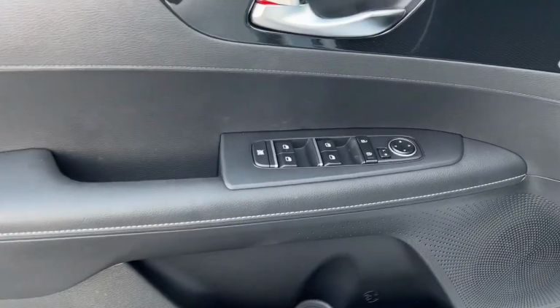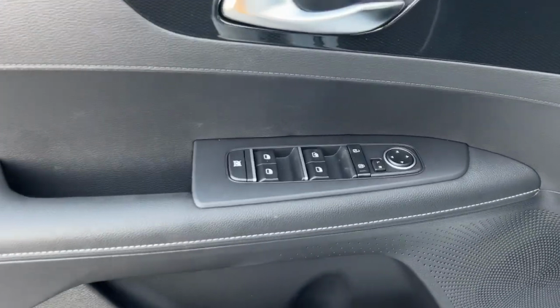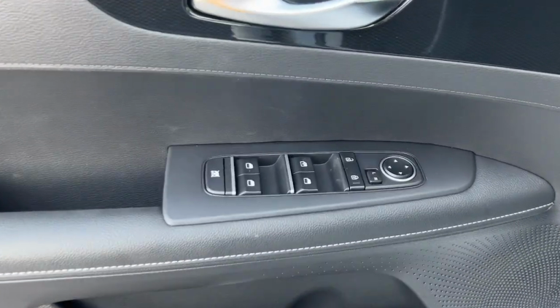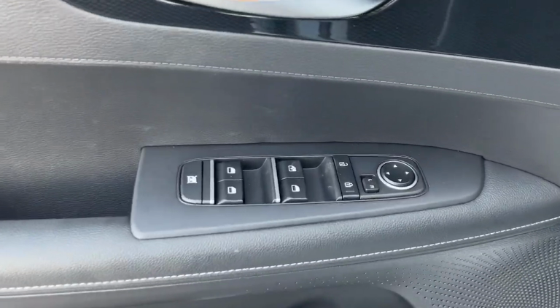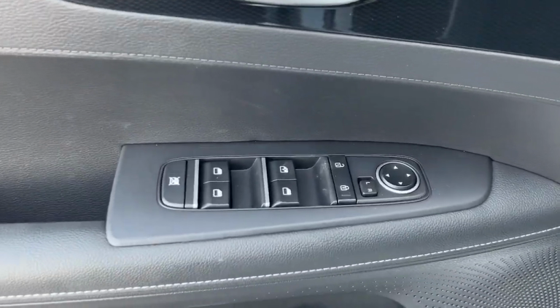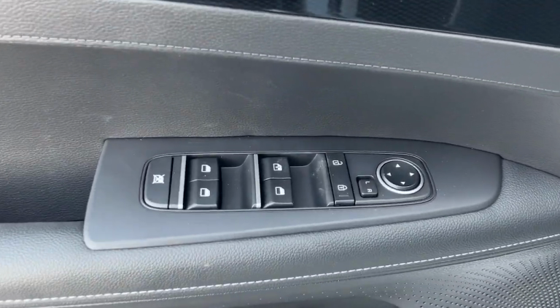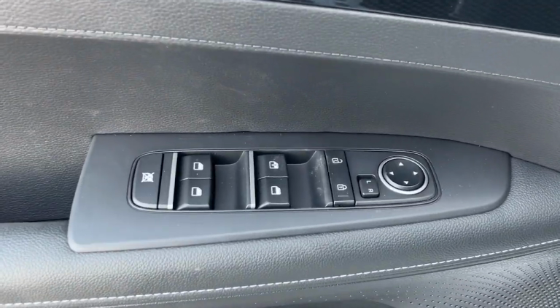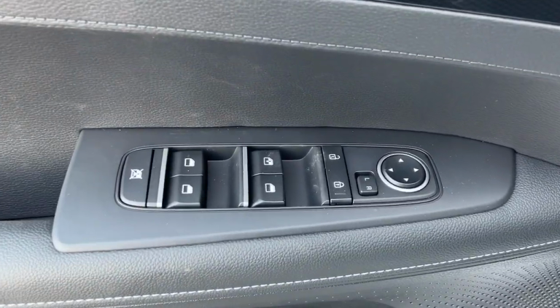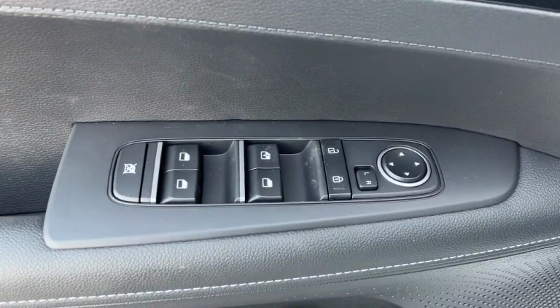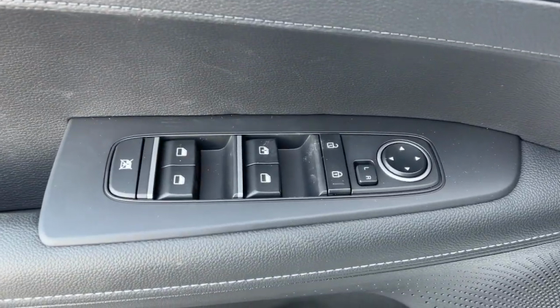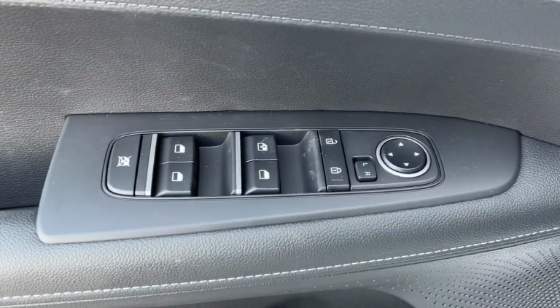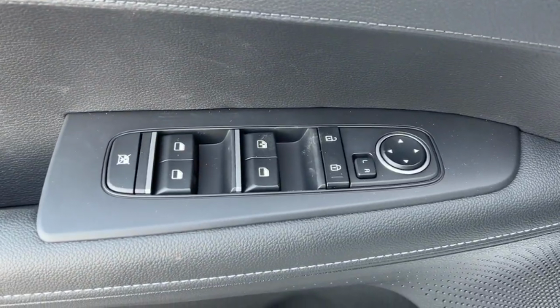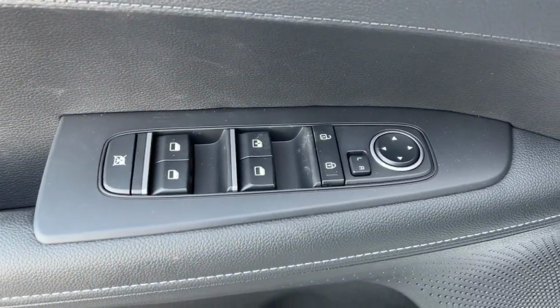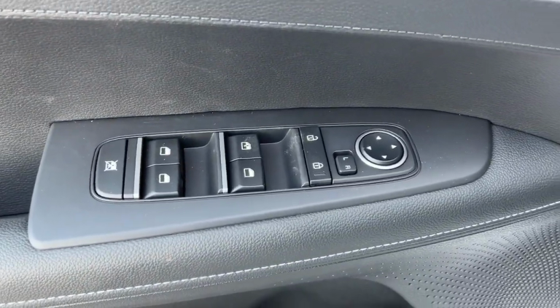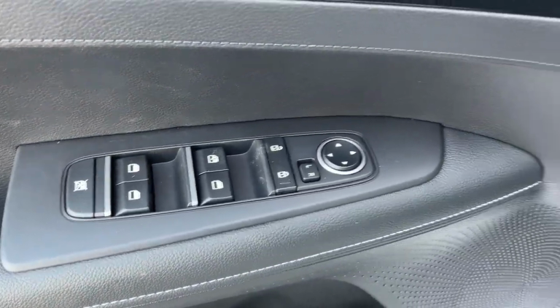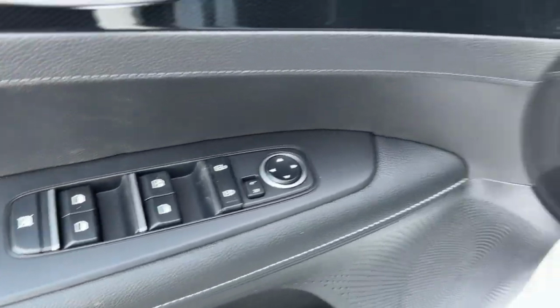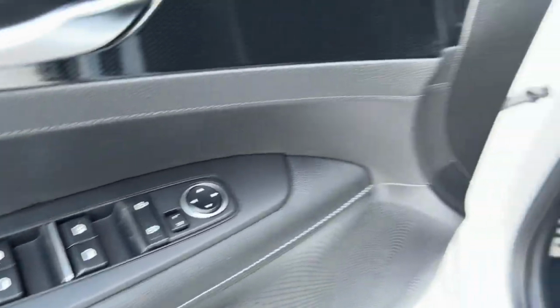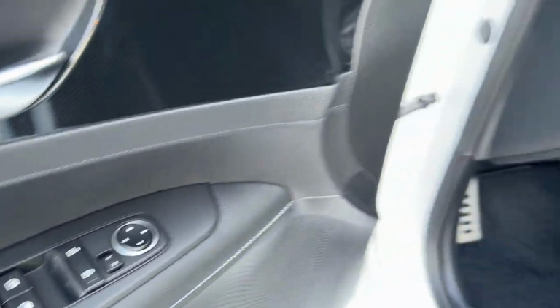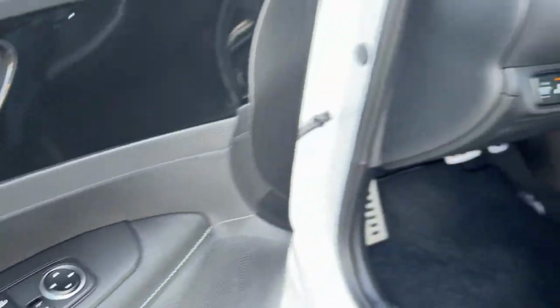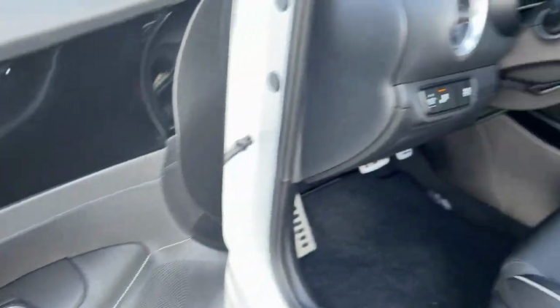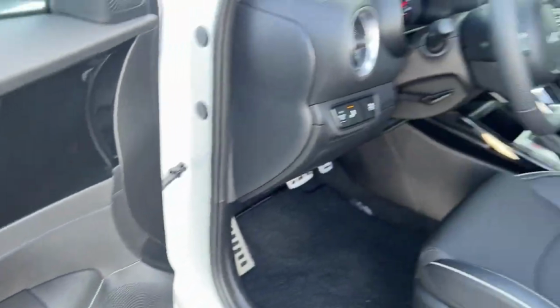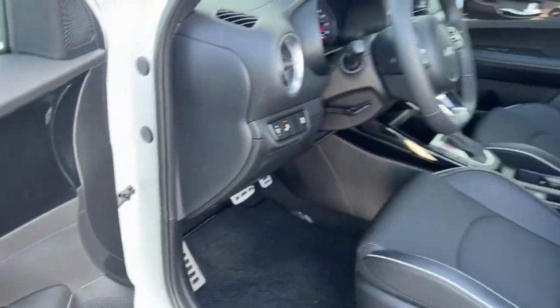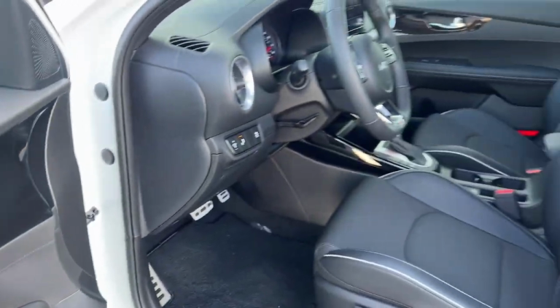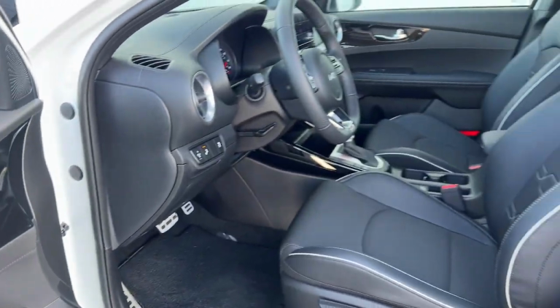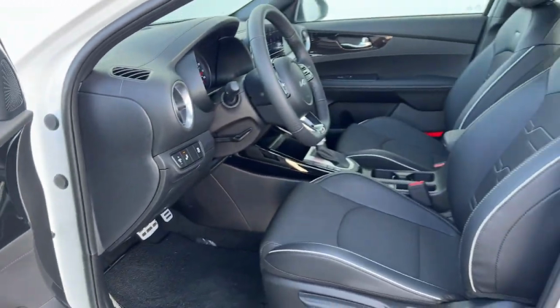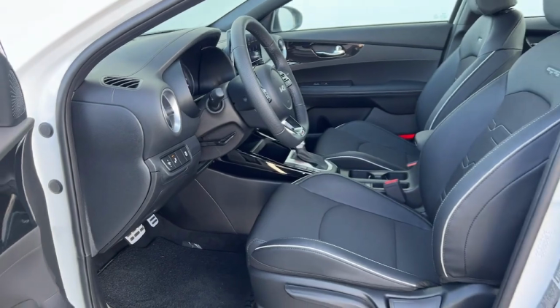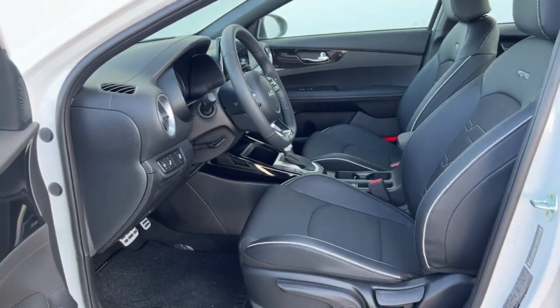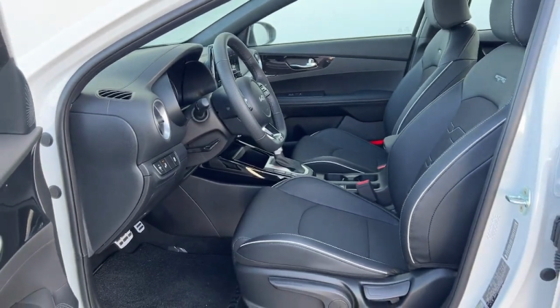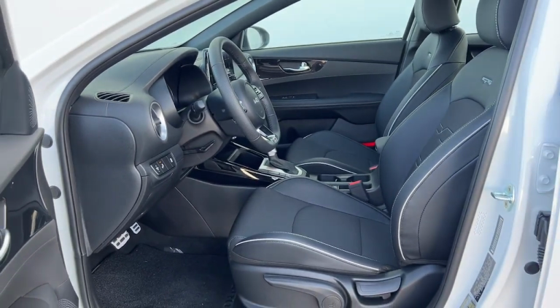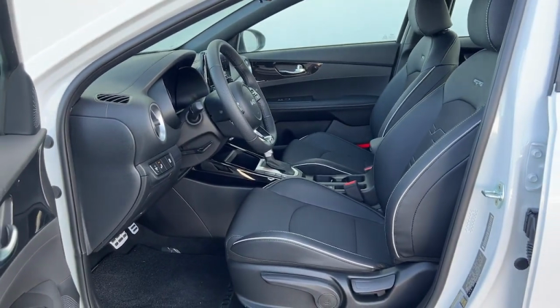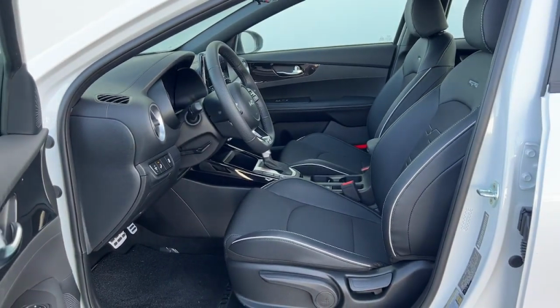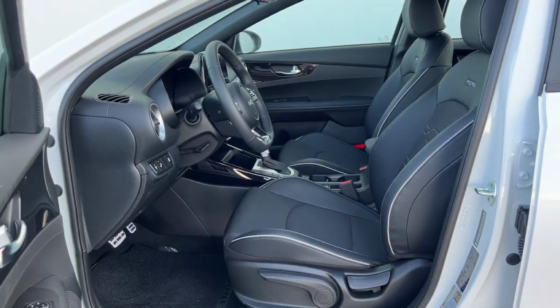Dual zone AC, electronic stability control, rear spoiler, and traction control.